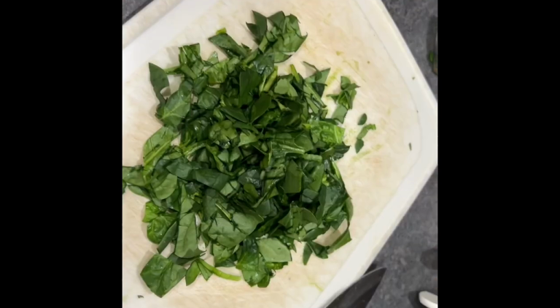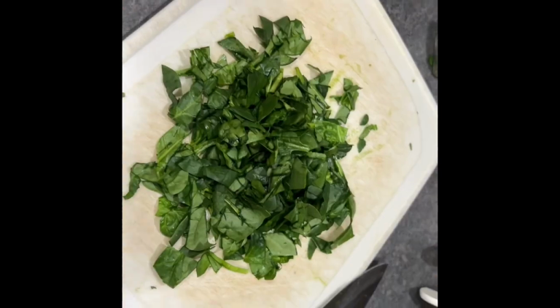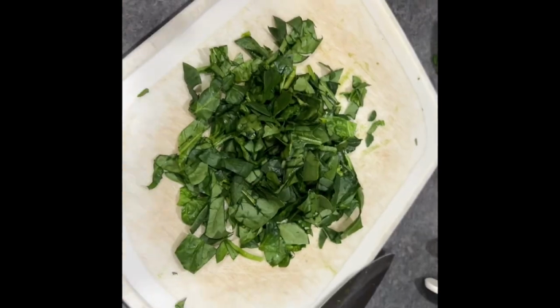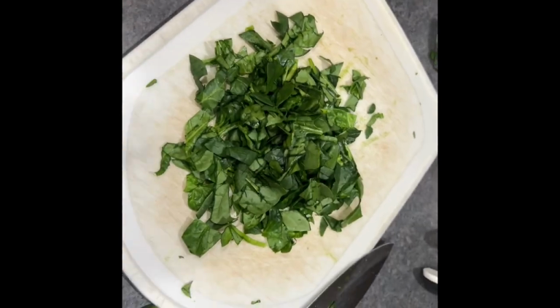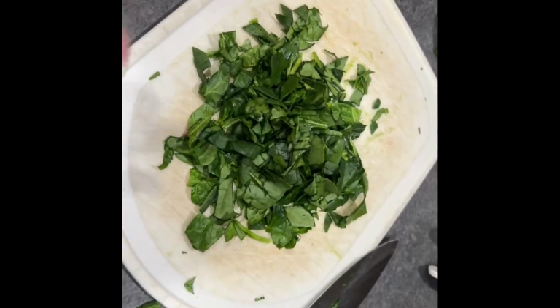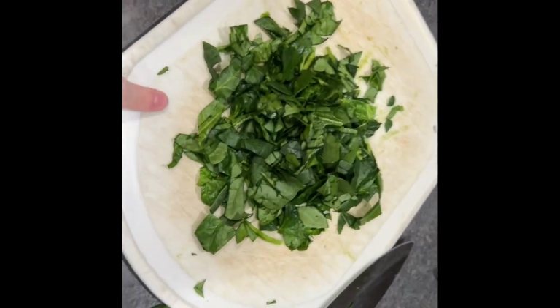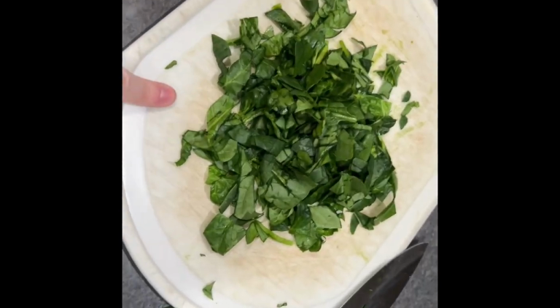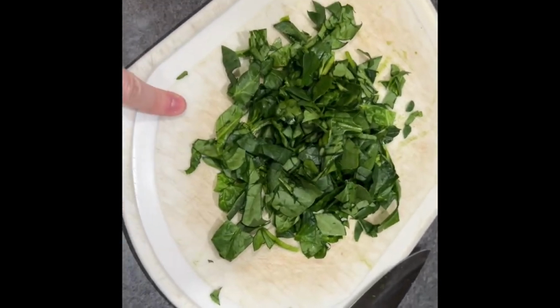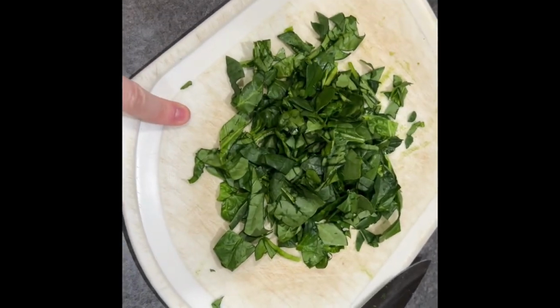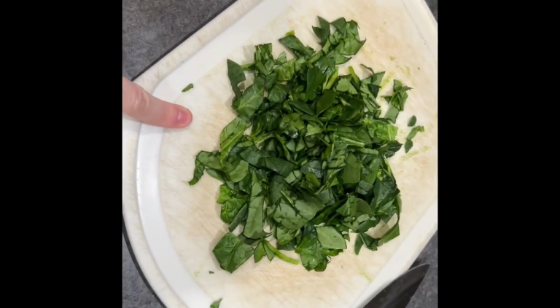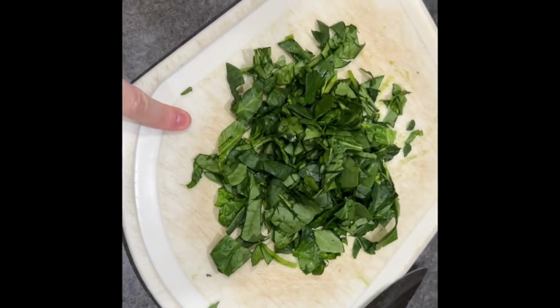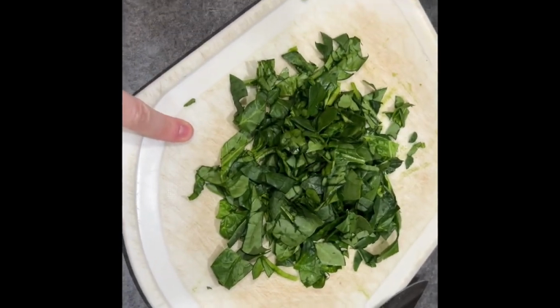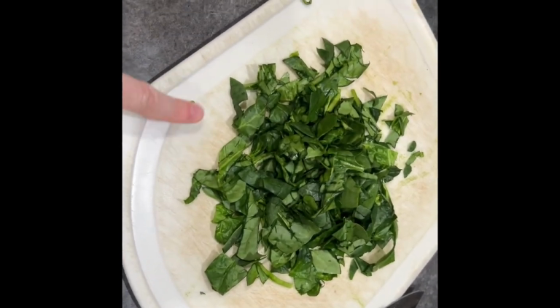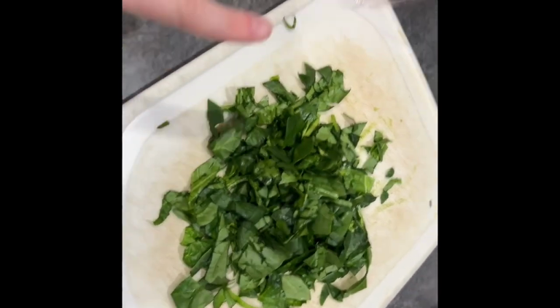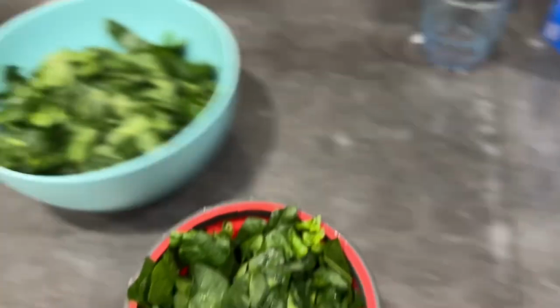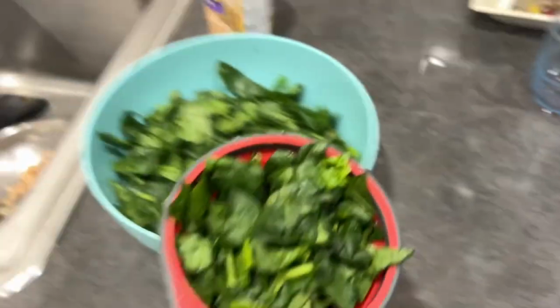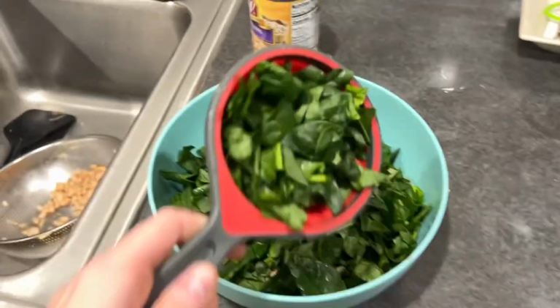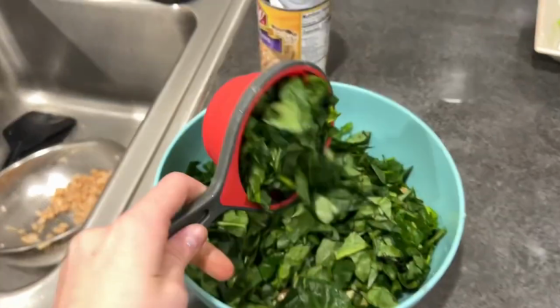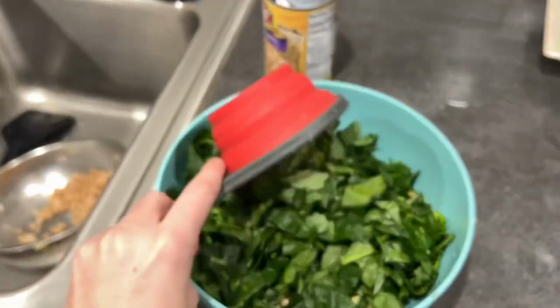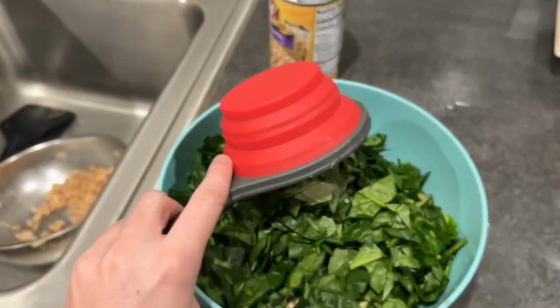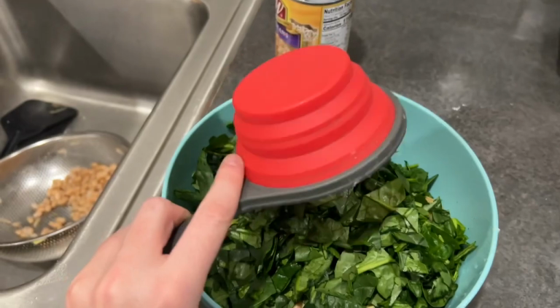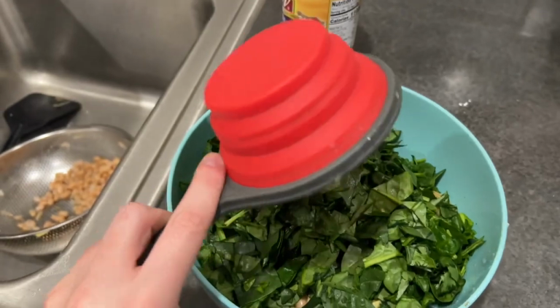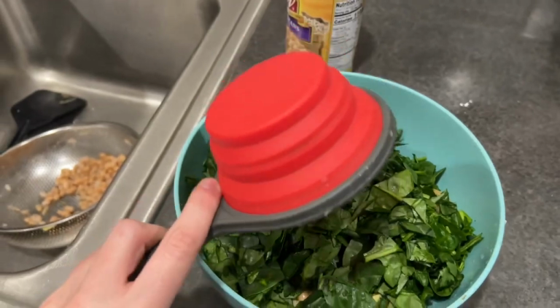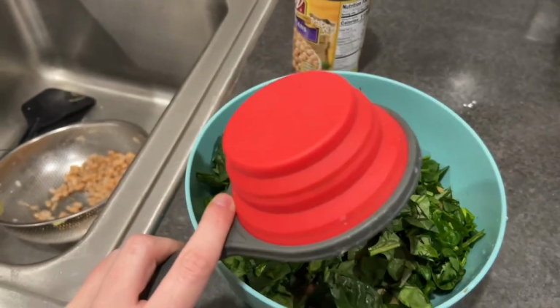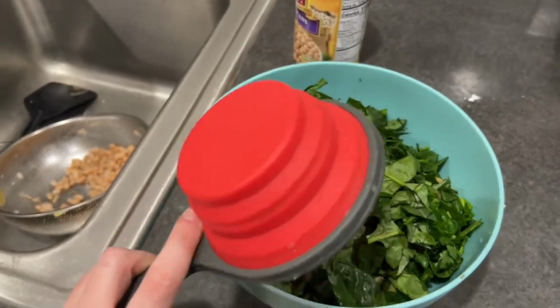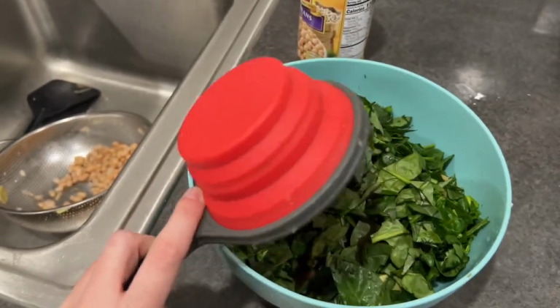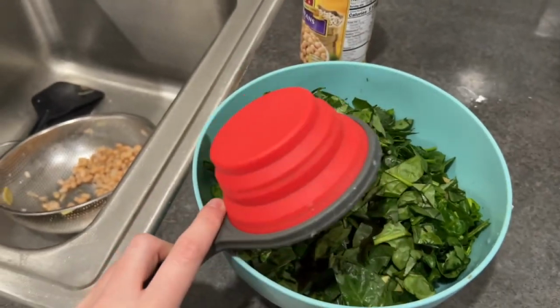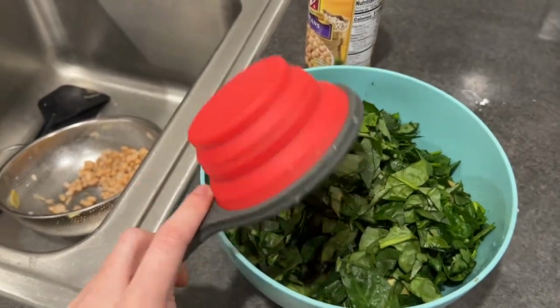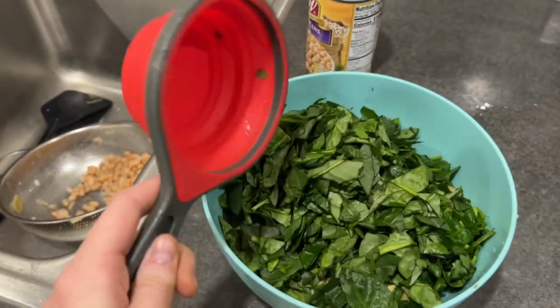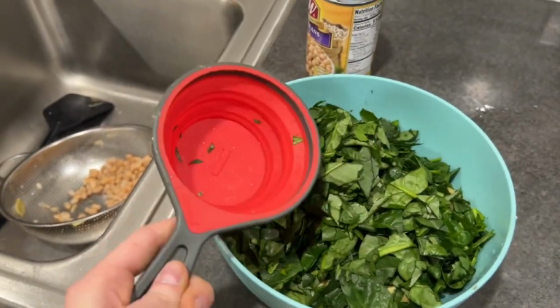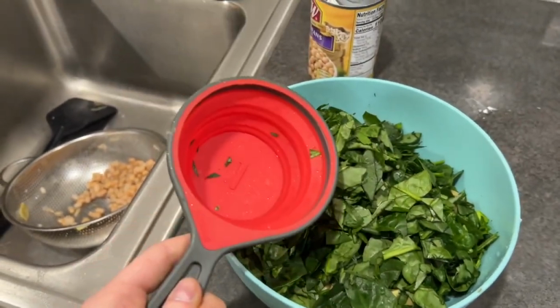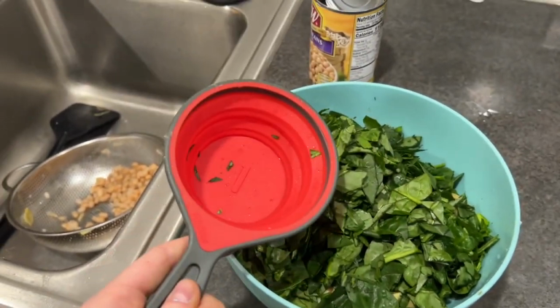Now I'm going to cut four cups of spinach. Here's my last cup of chopped spinach — that's low-key more than I thought it would be.